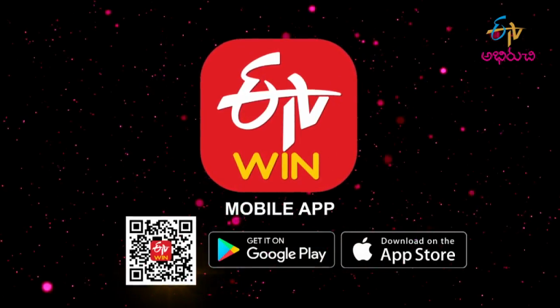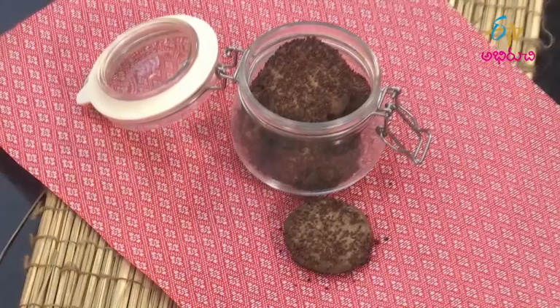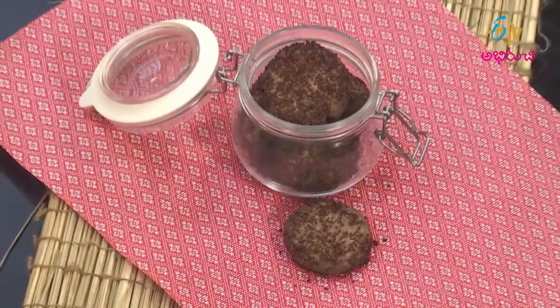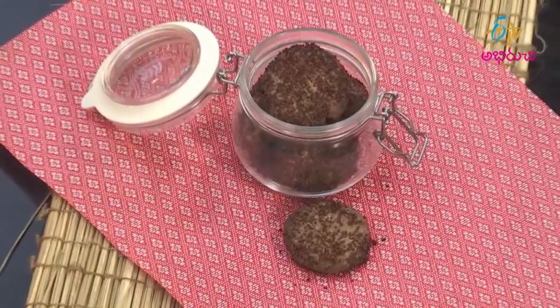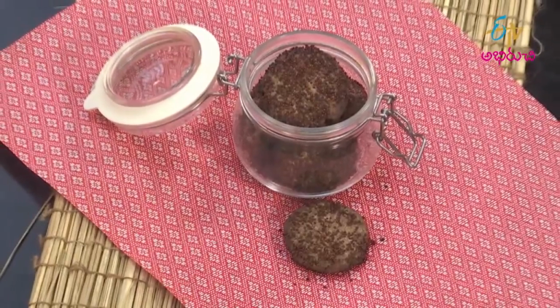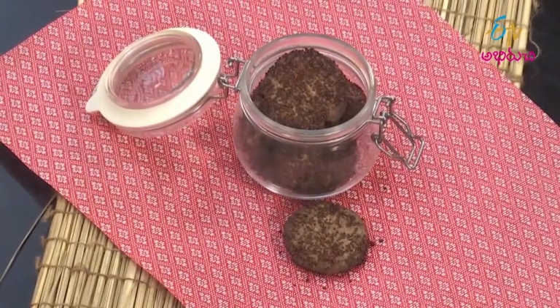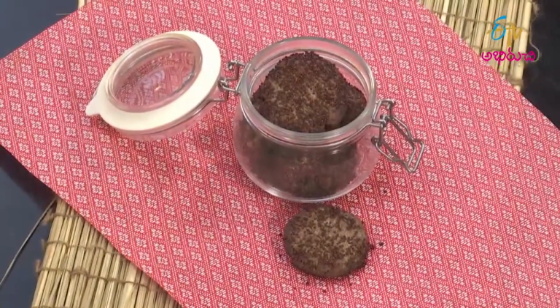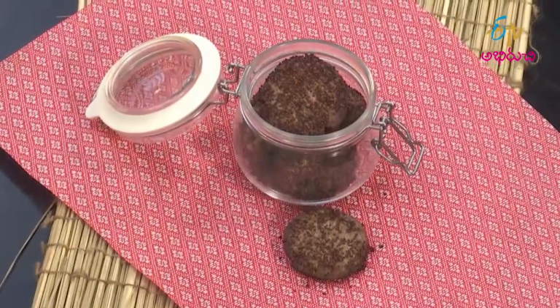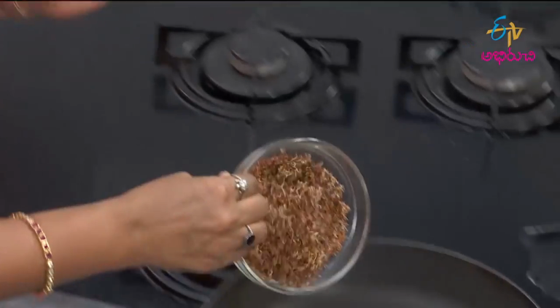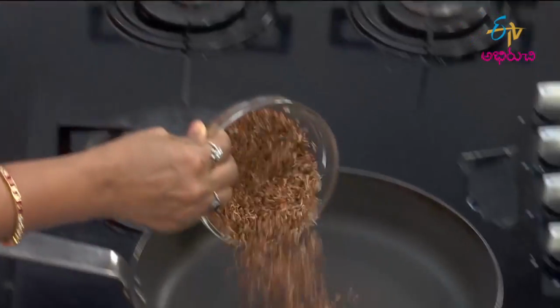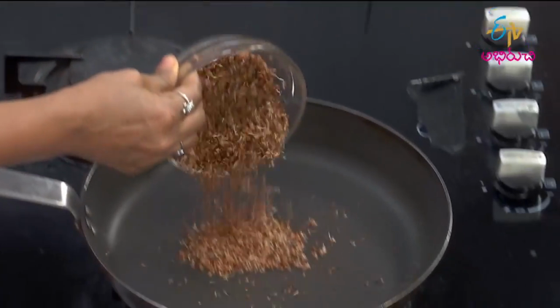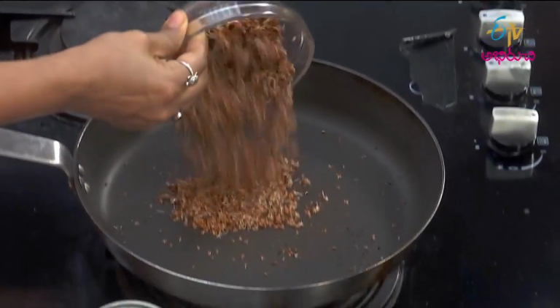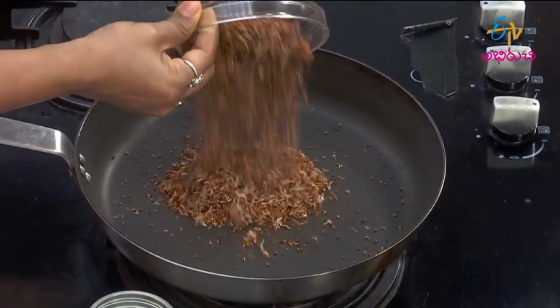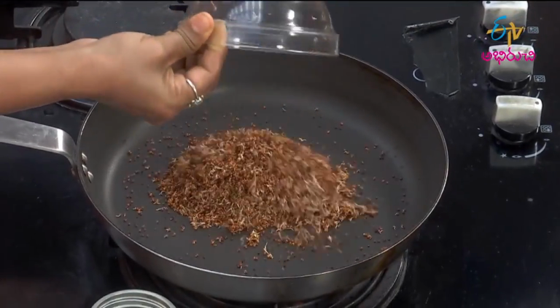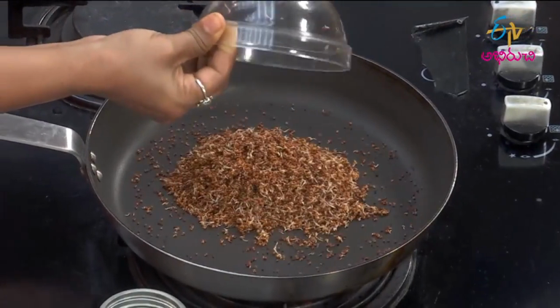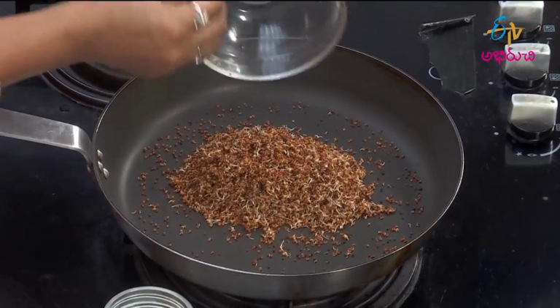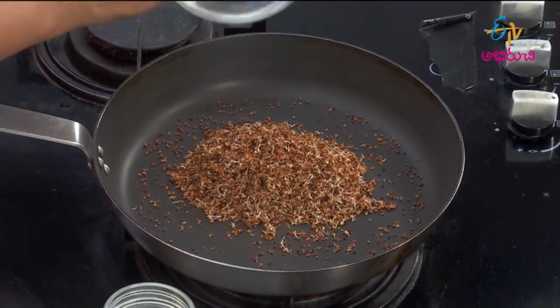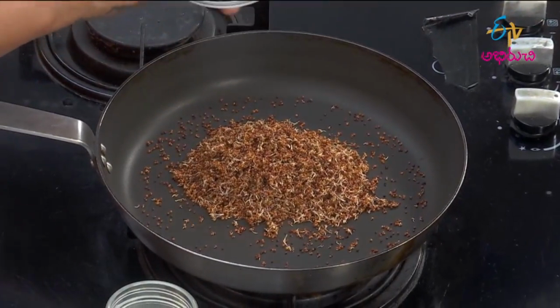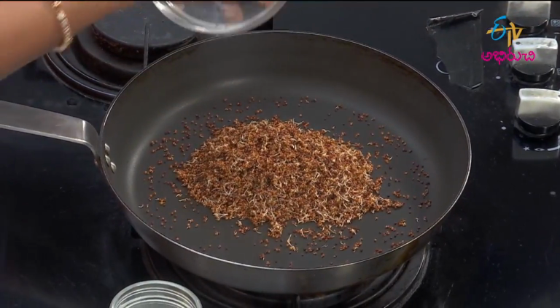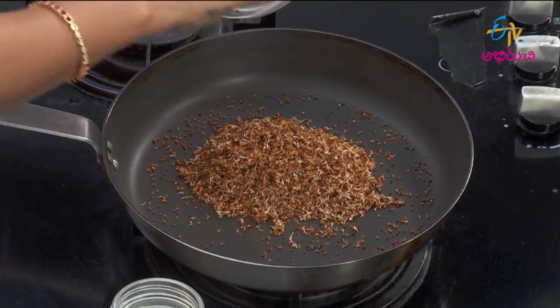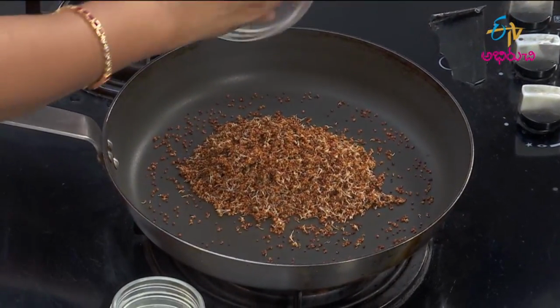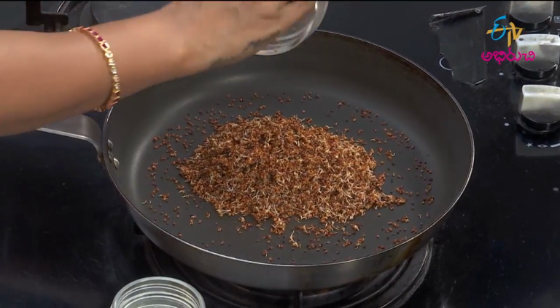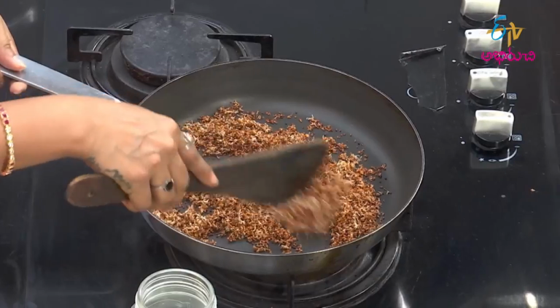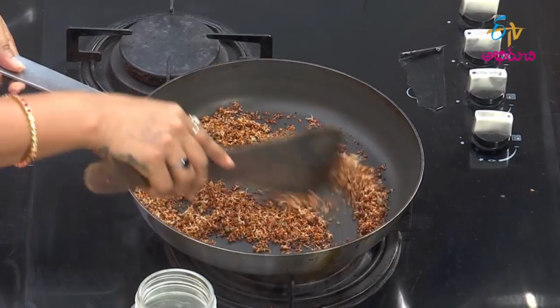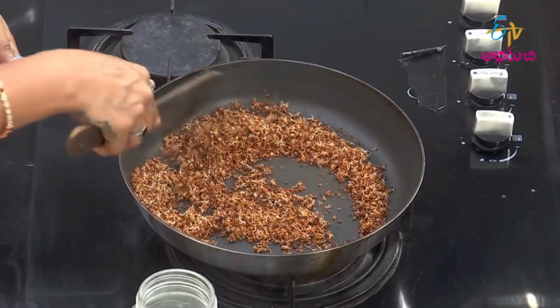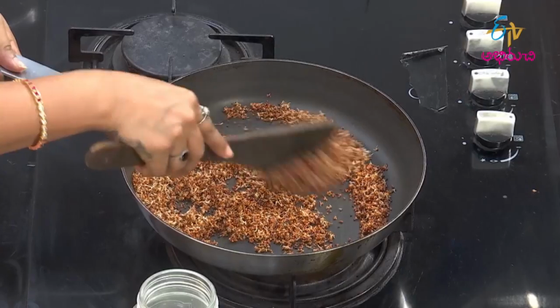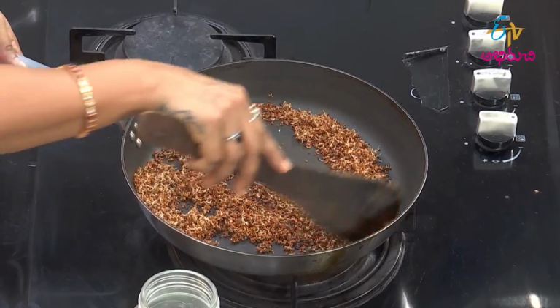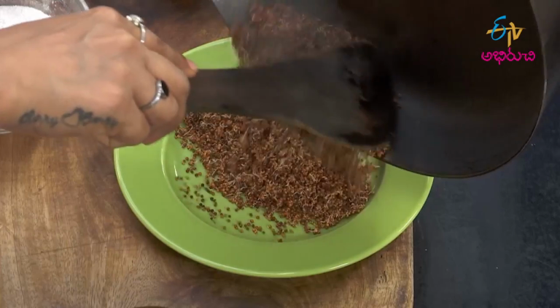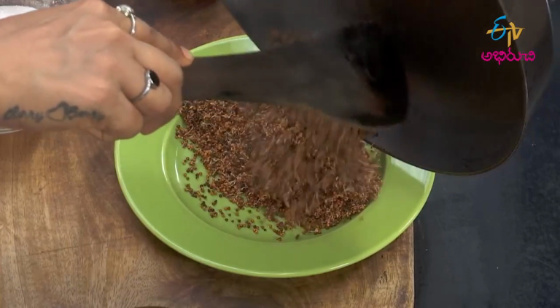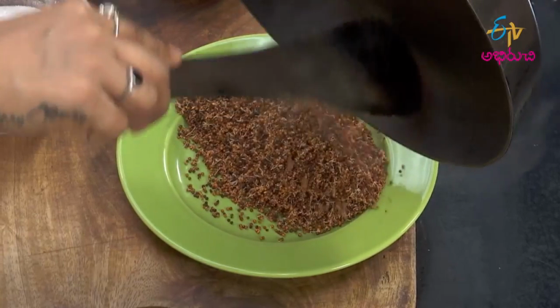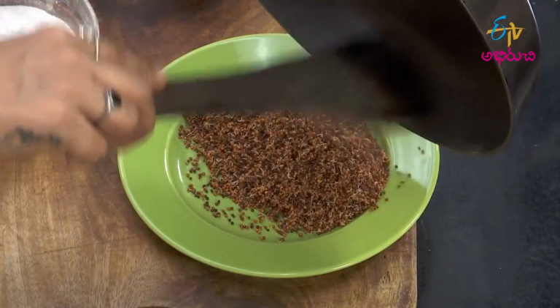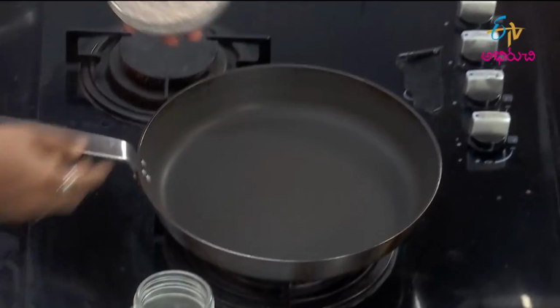Ragi biscuits. The pan is made in a pan, dry roast.